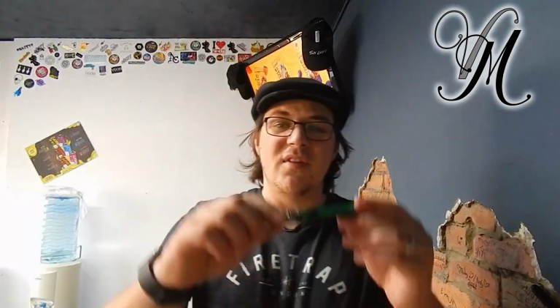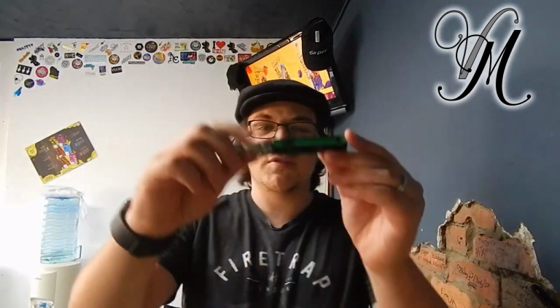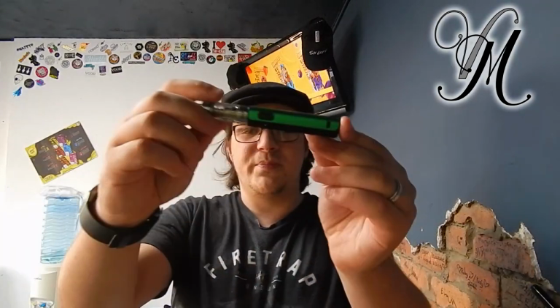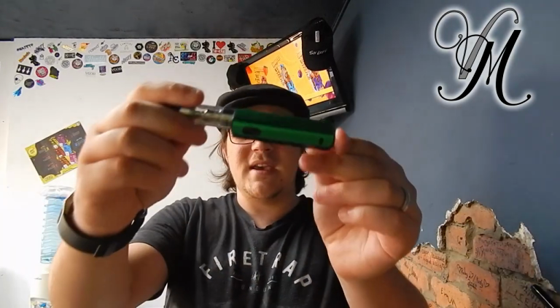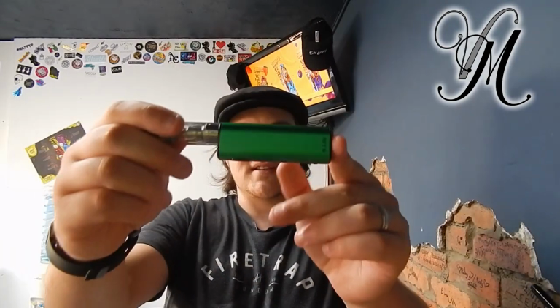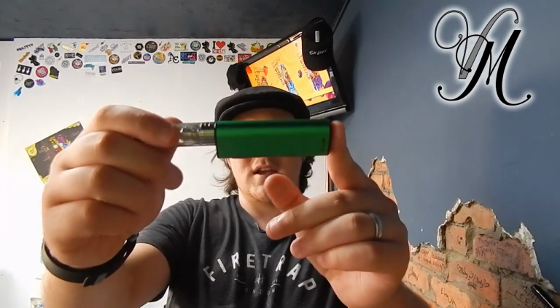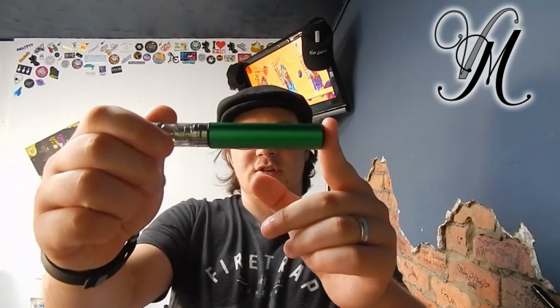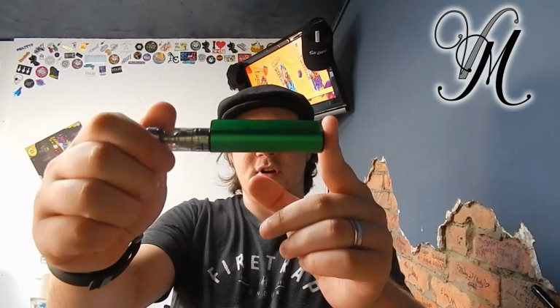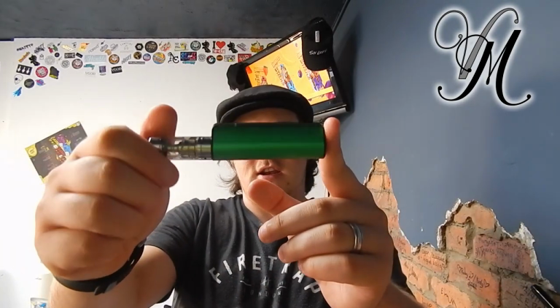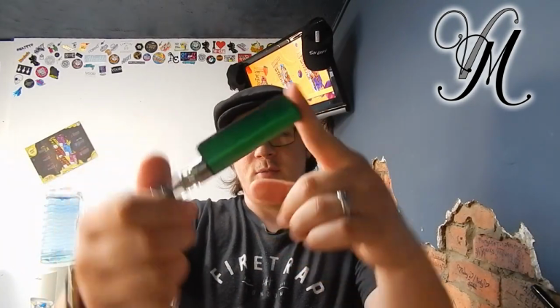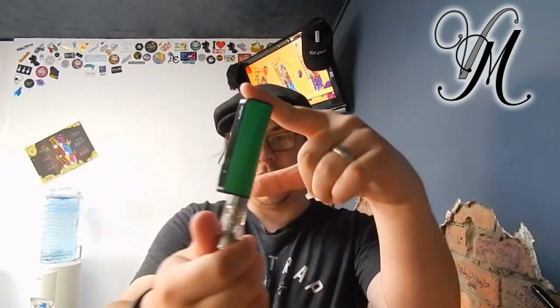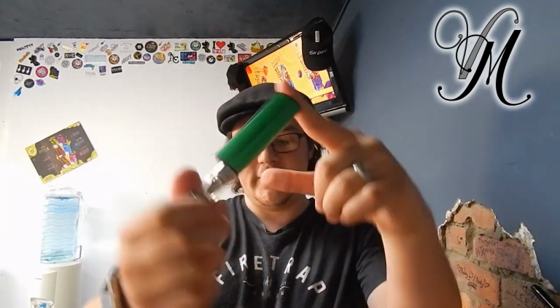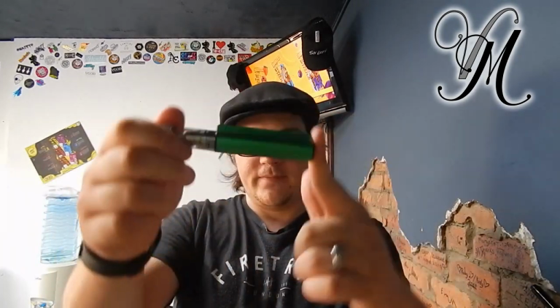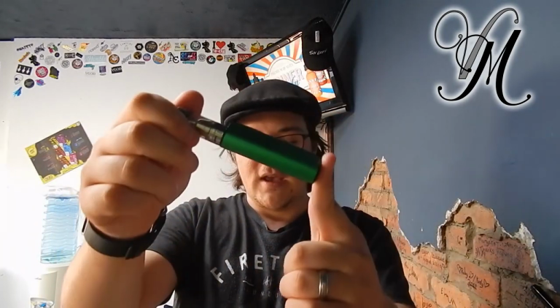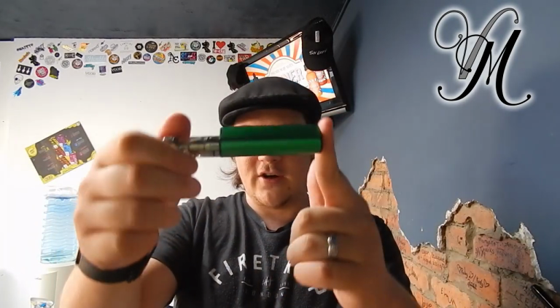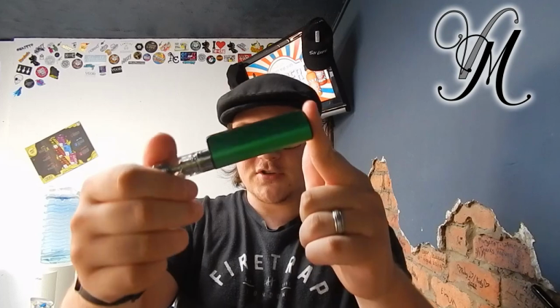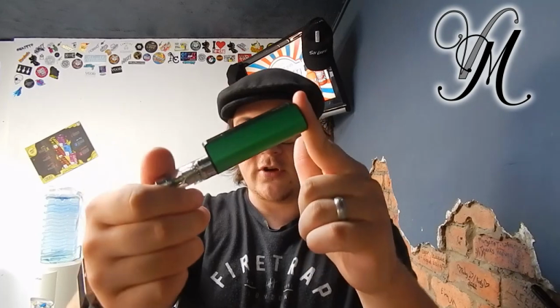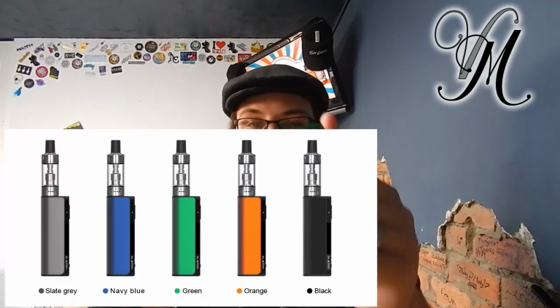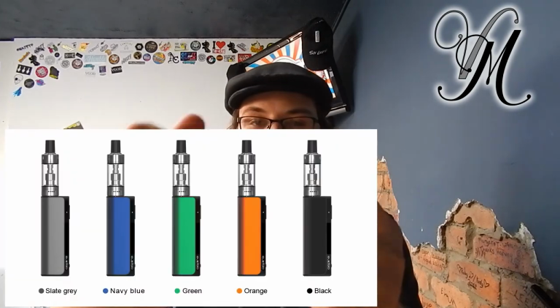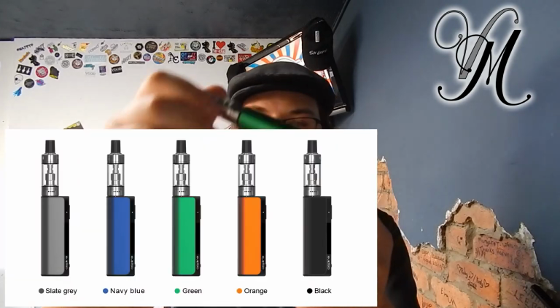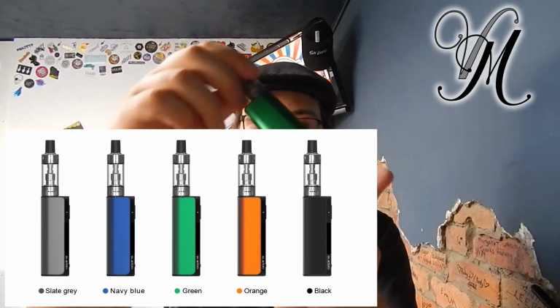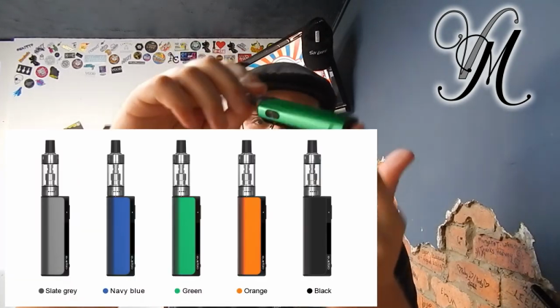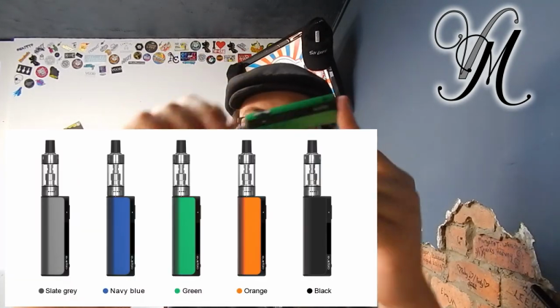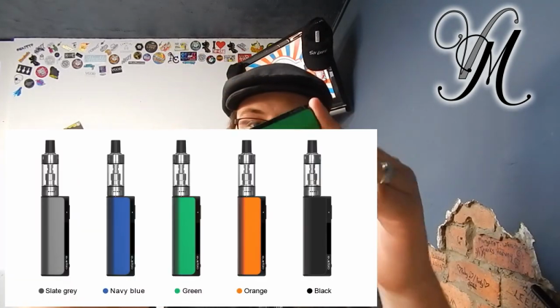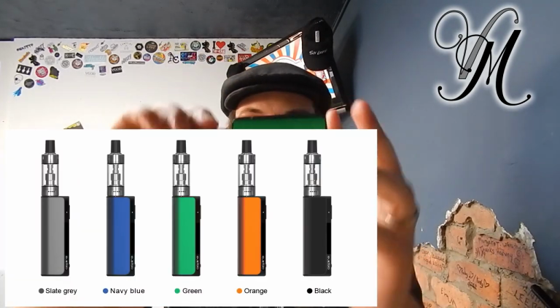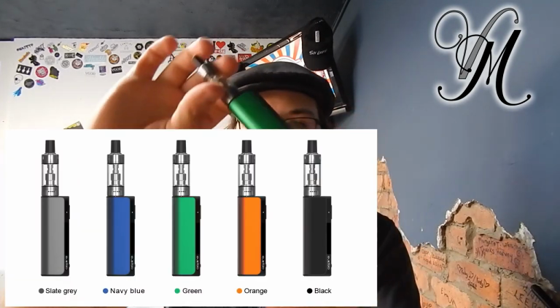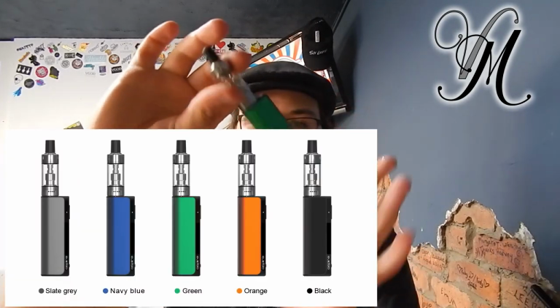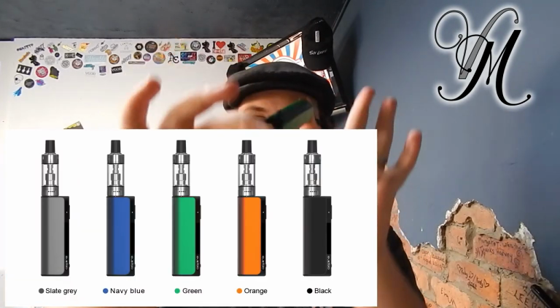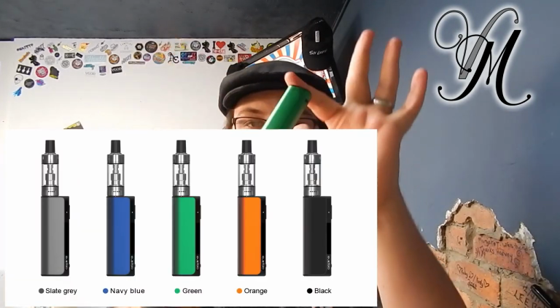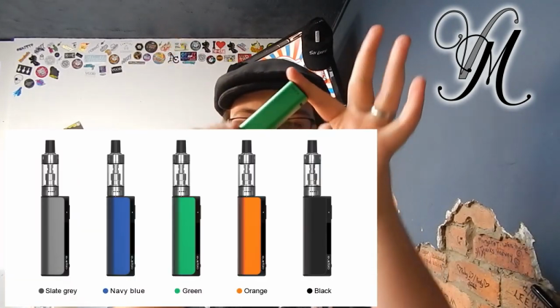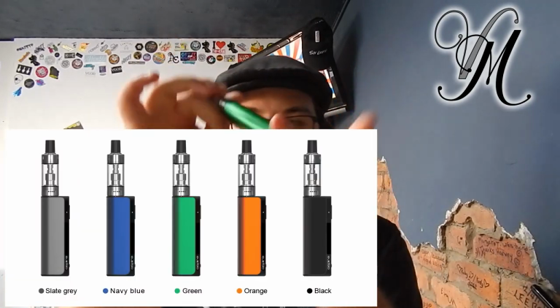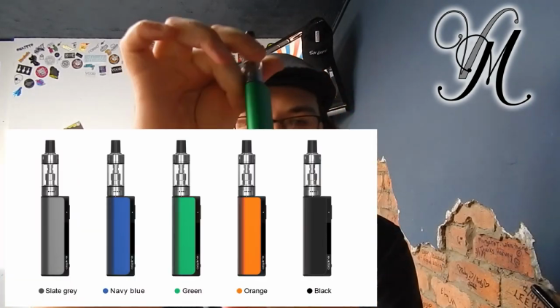This beast is green - well done! It also comes in slate grey, navy blue, orange or black.